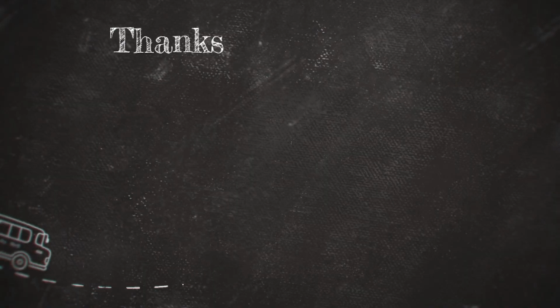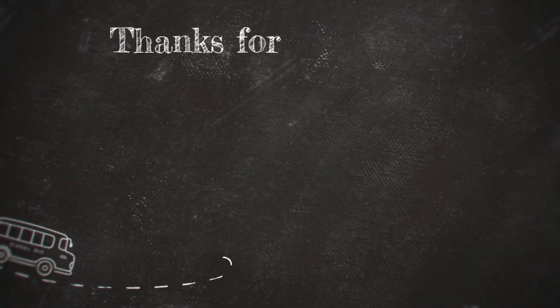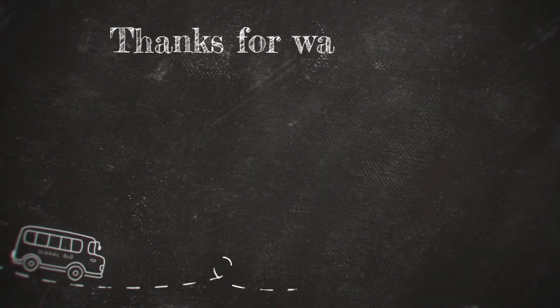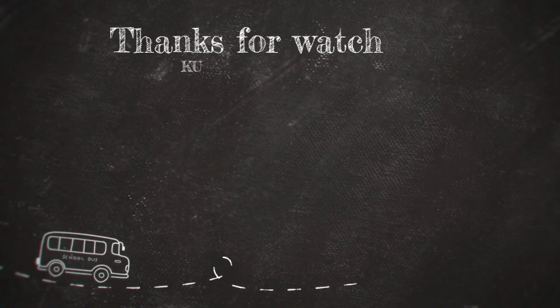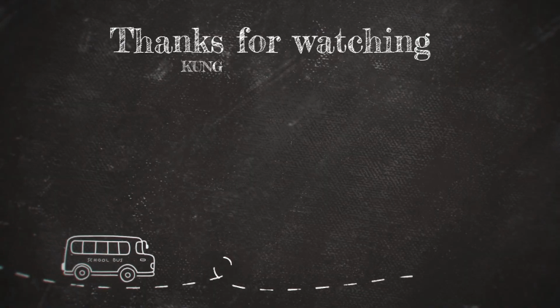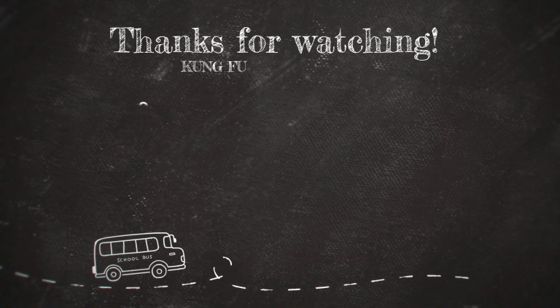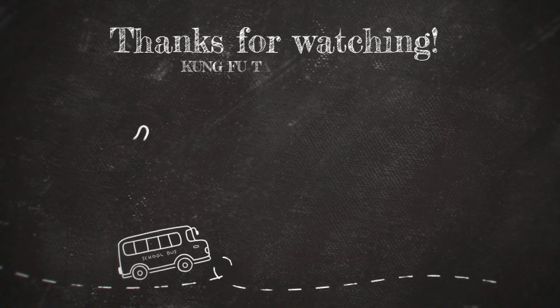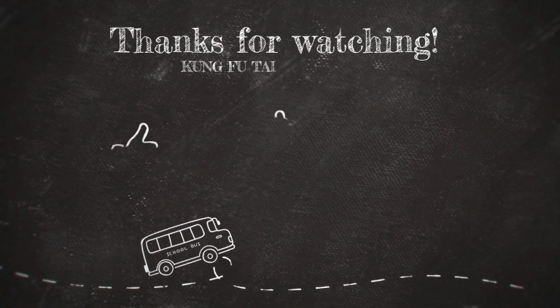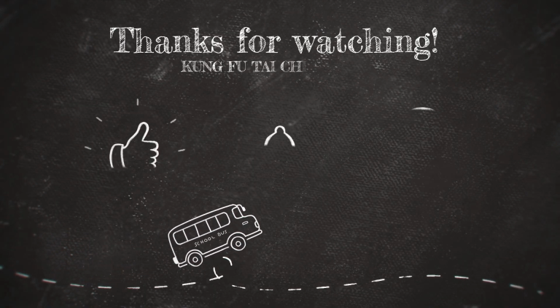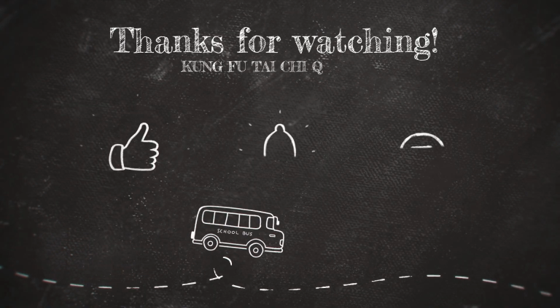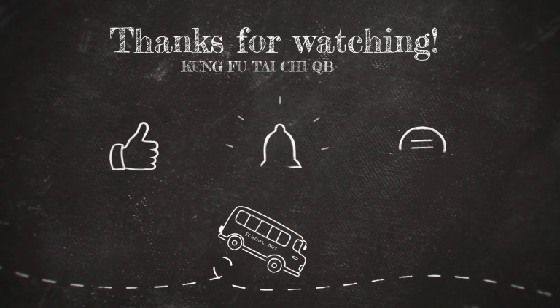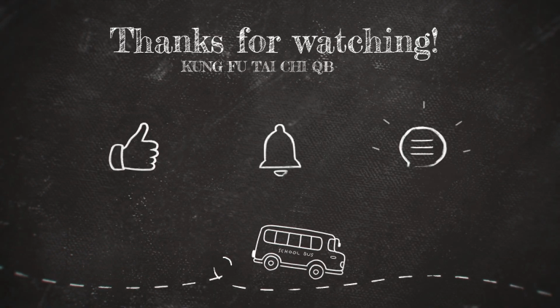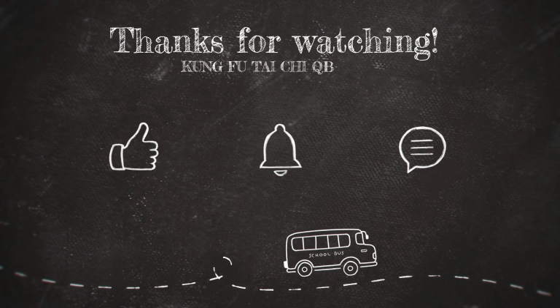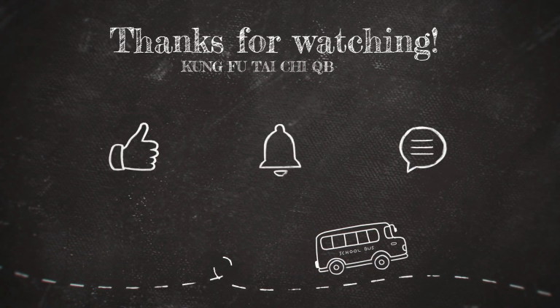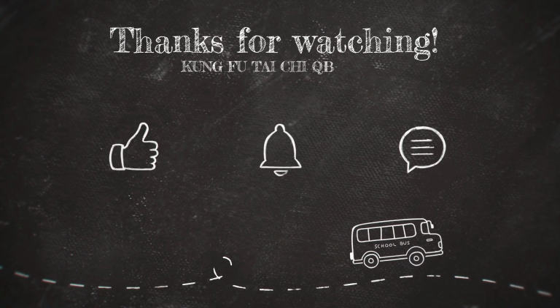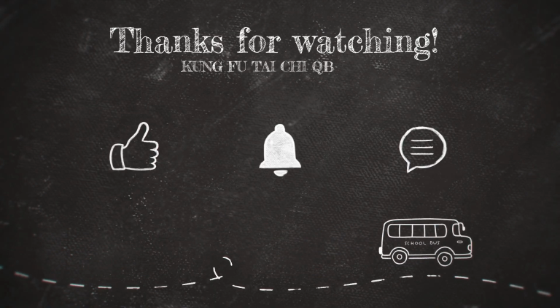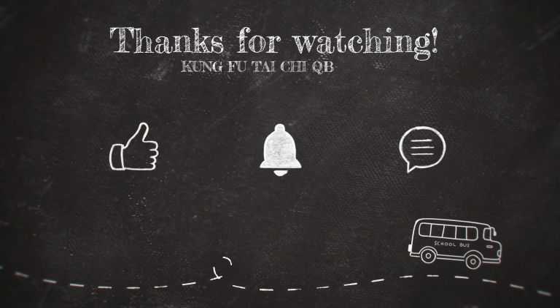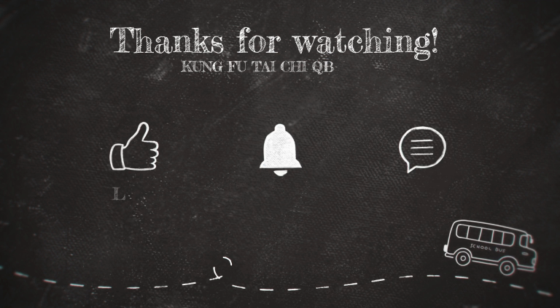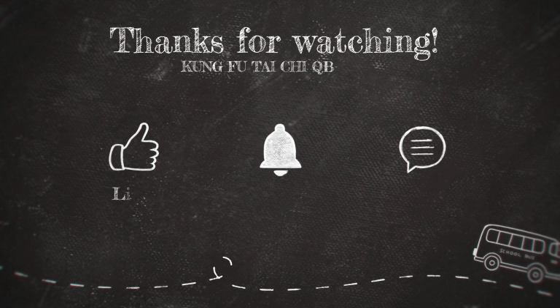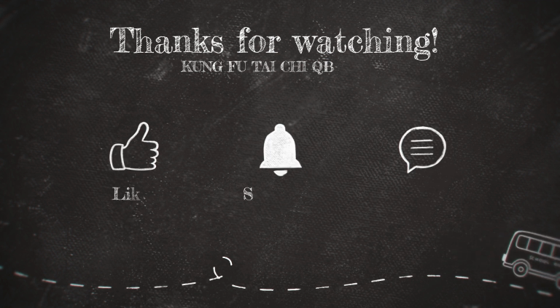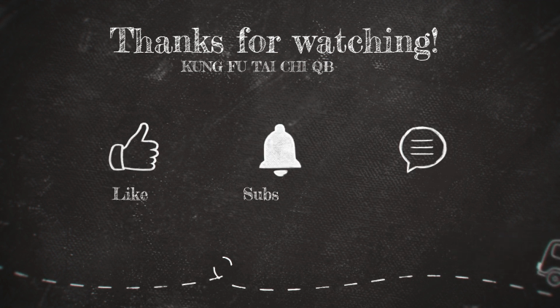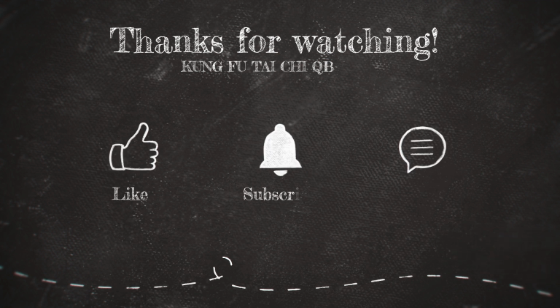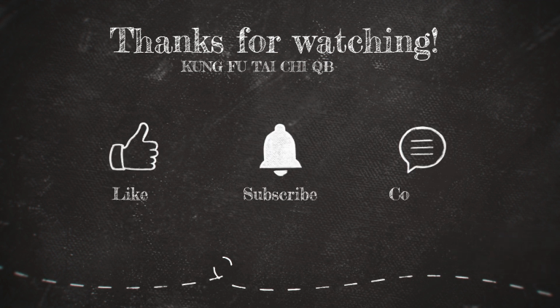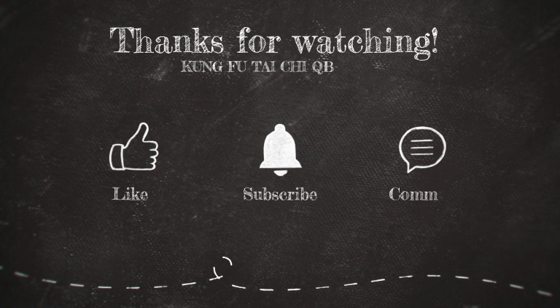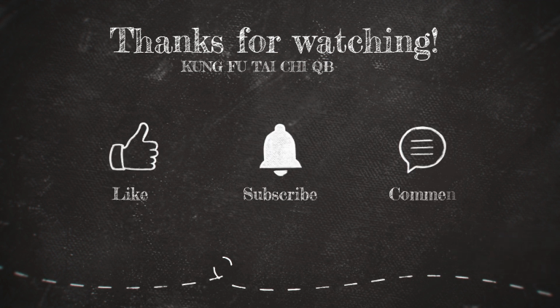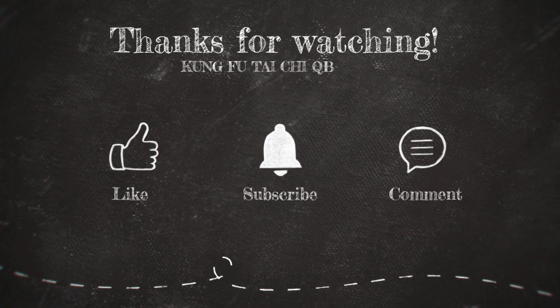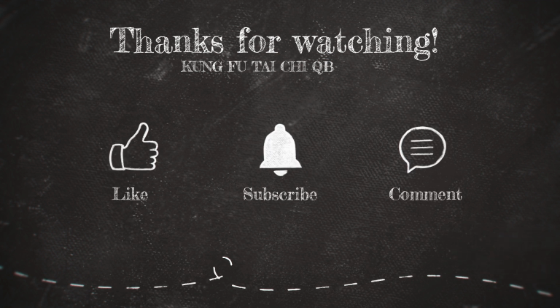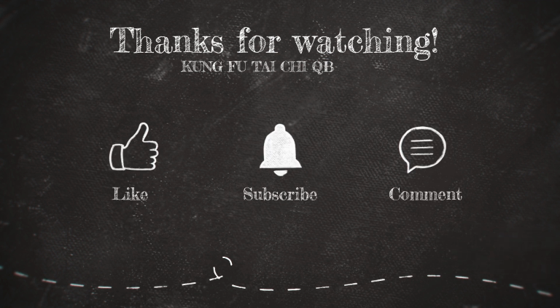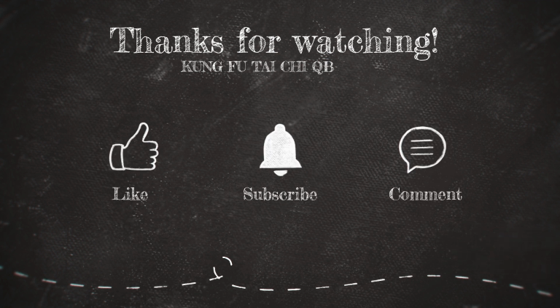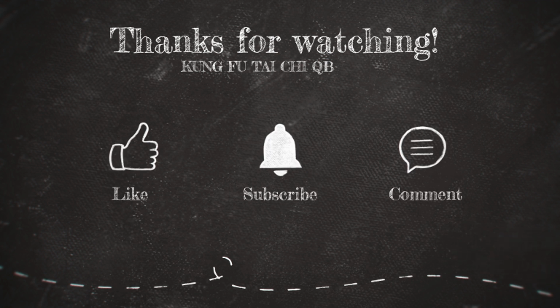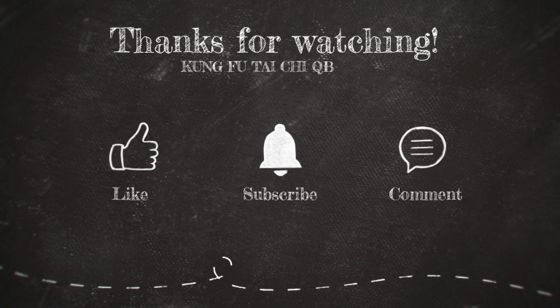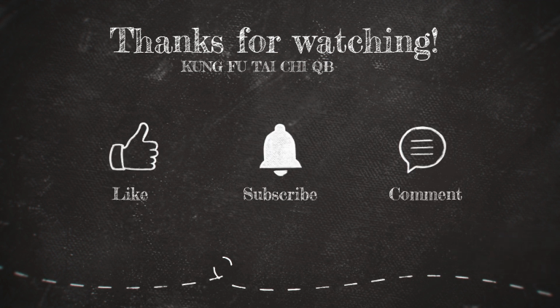So this is it. I hope this video will help you in street fights. It's time for me to go — thanks for watching.